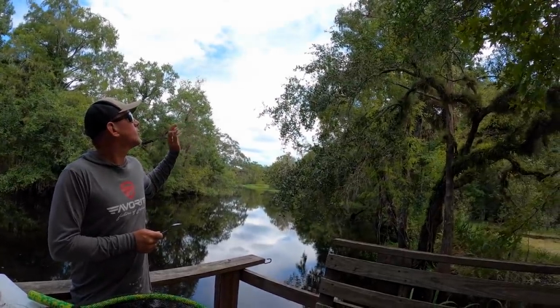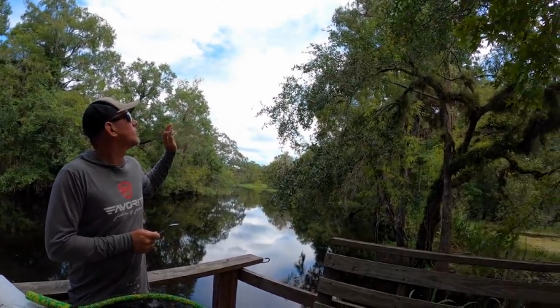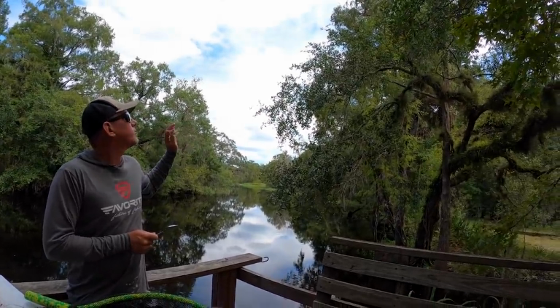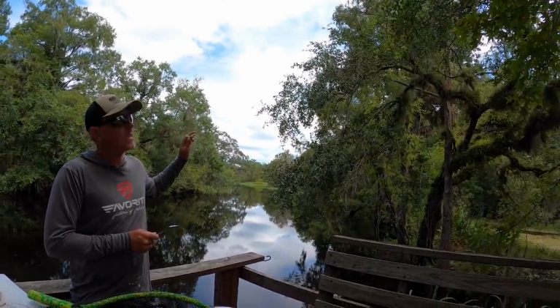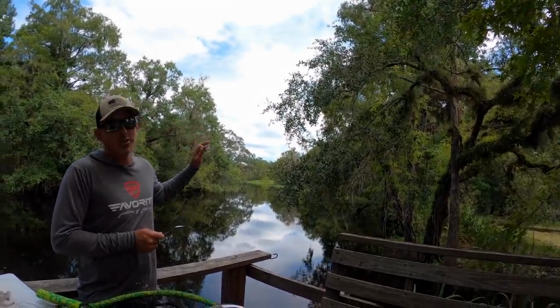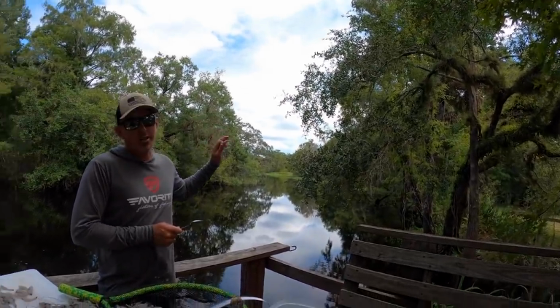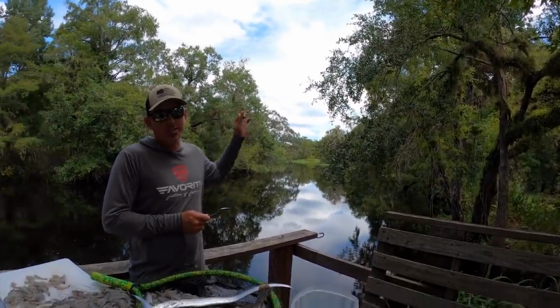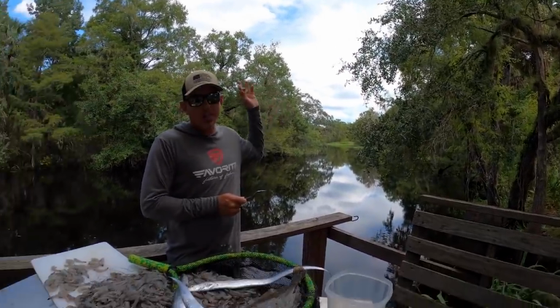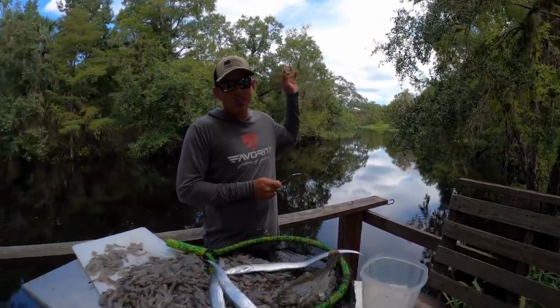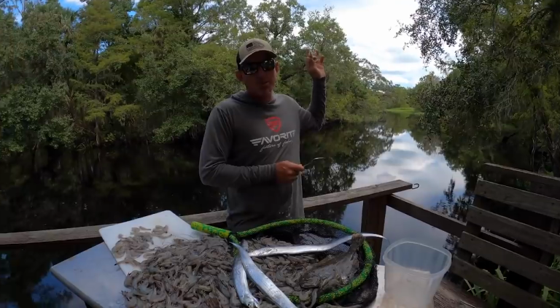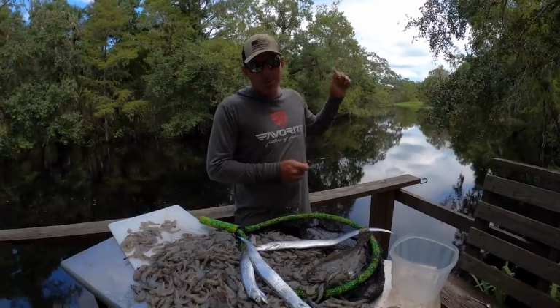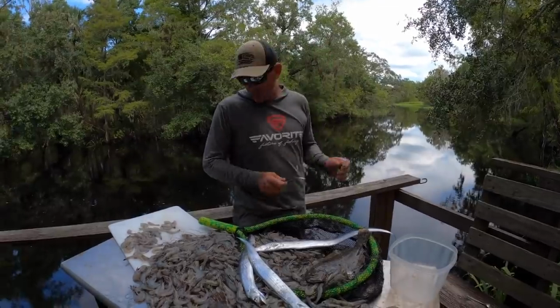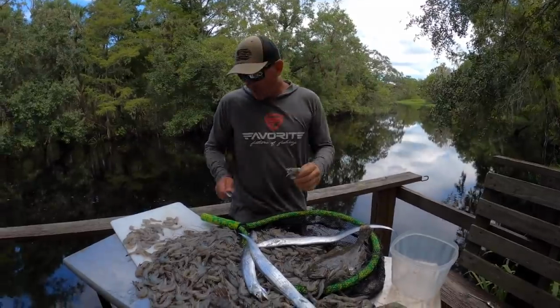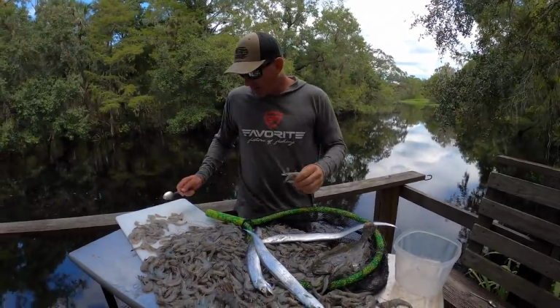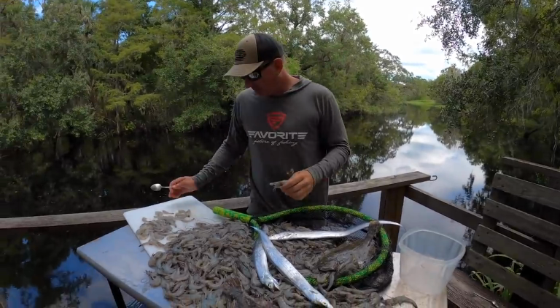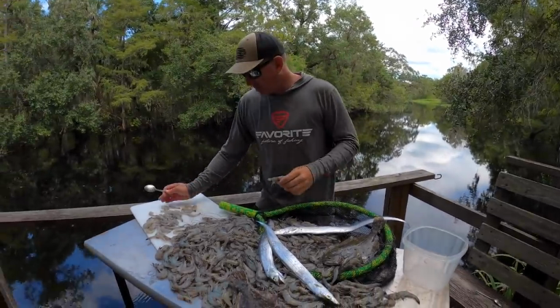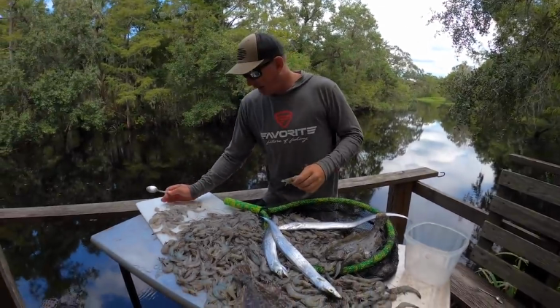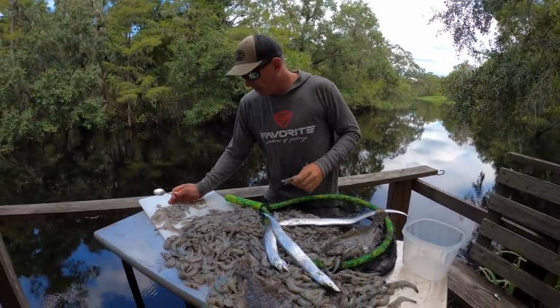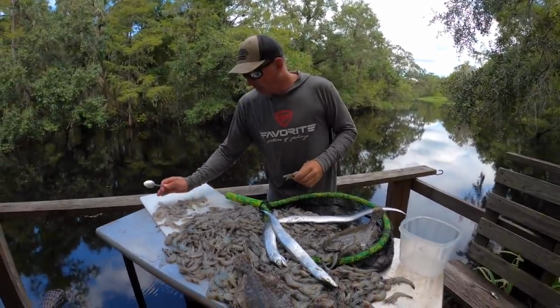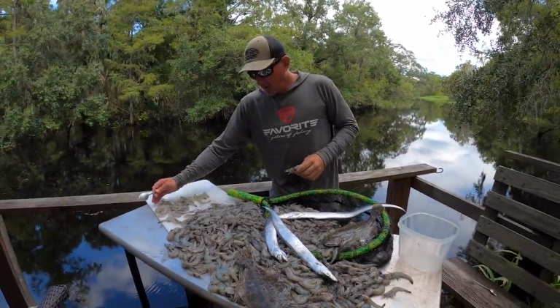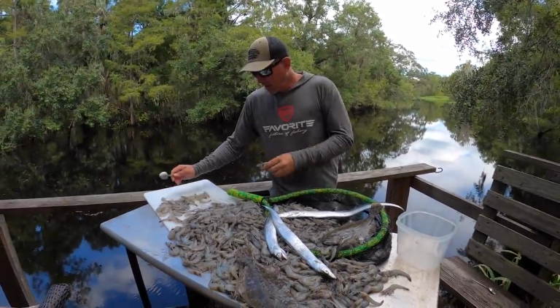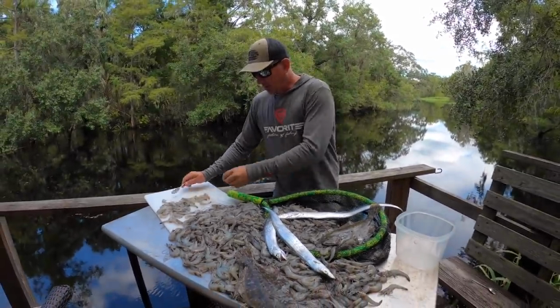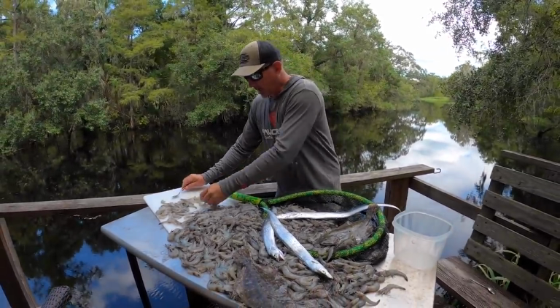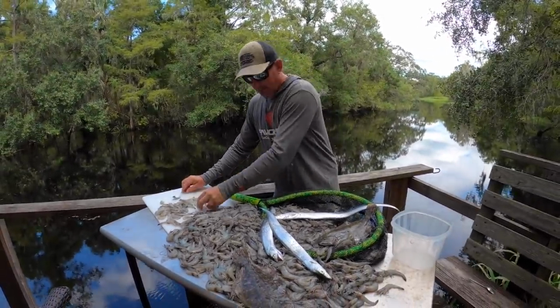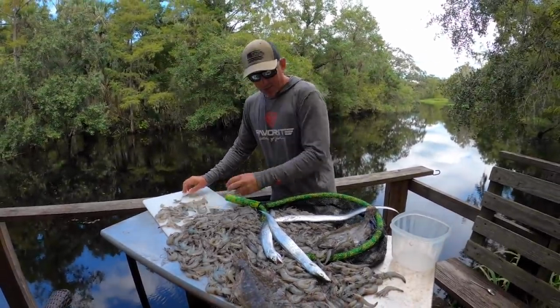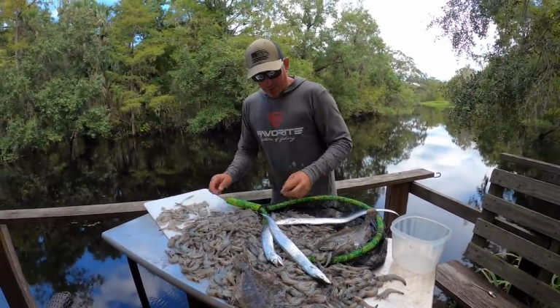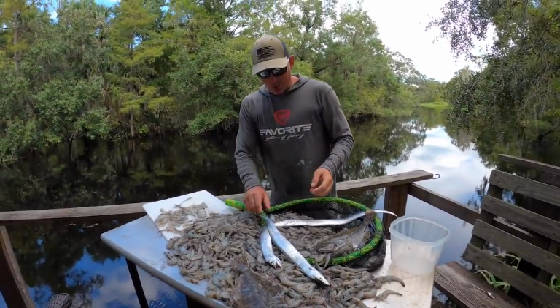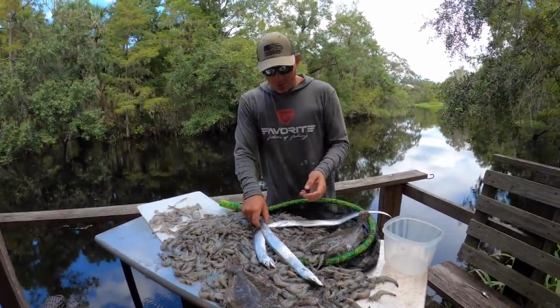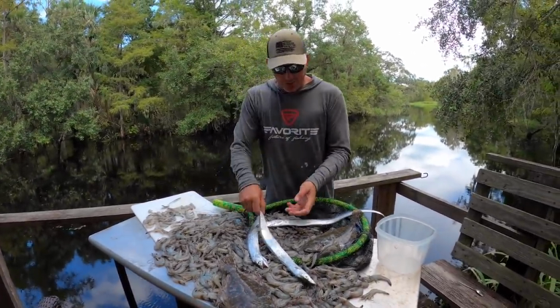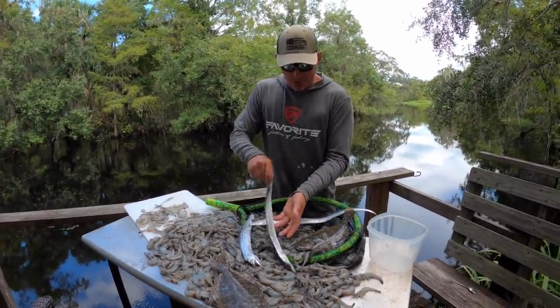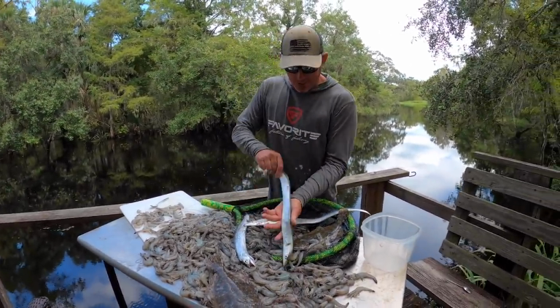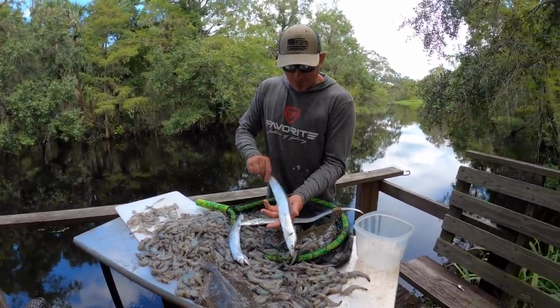The only annoying thing about this place is they must have a little airport around here and they do flight training because that little plane never stops coming by. But check out these cool little things right here.